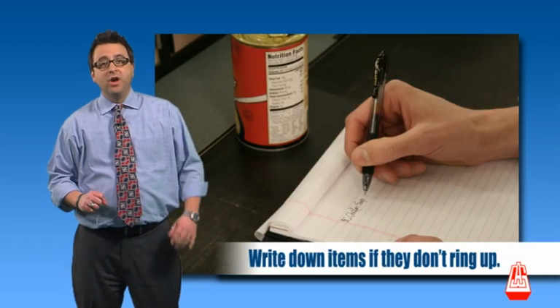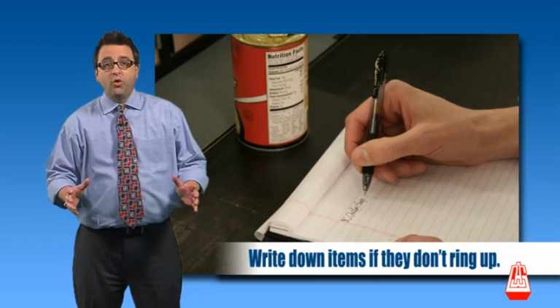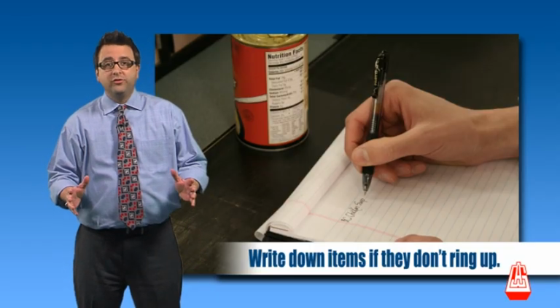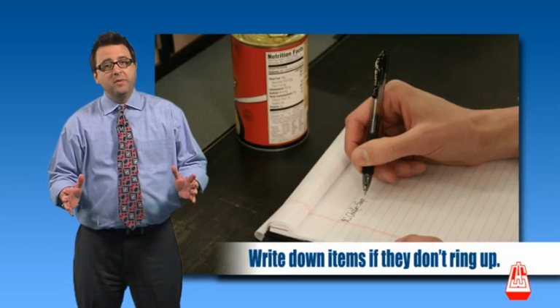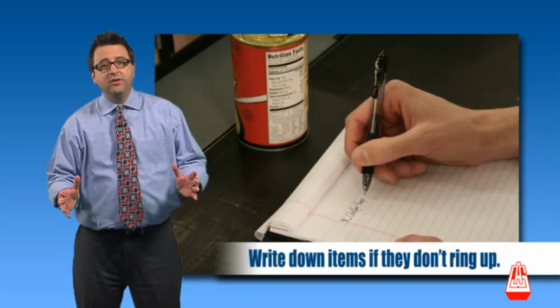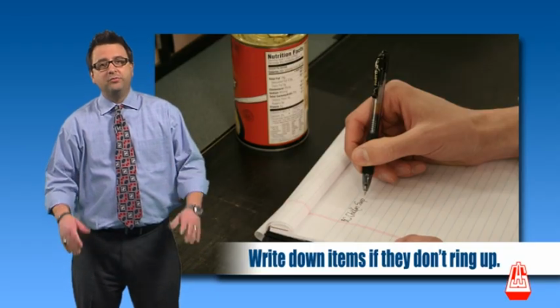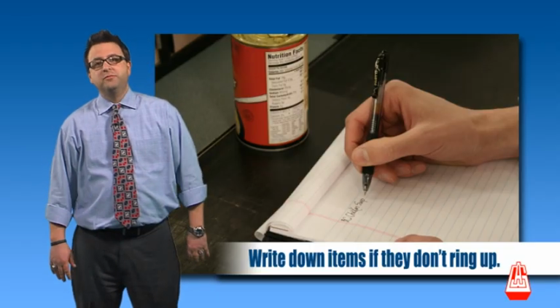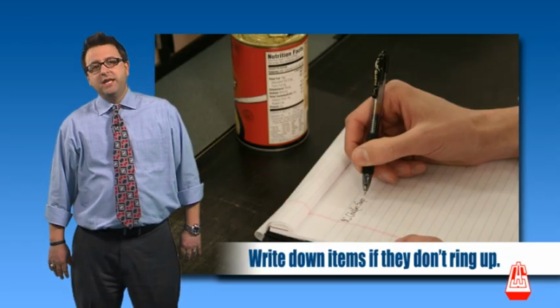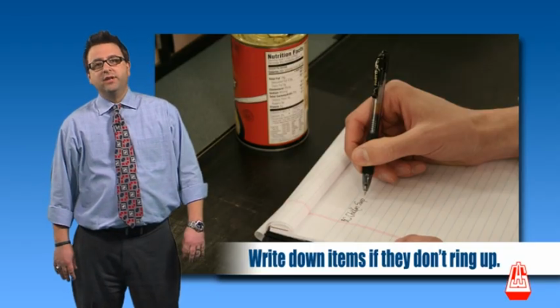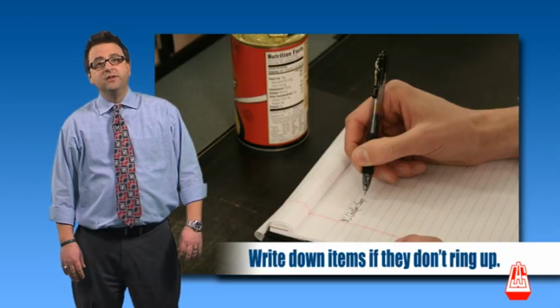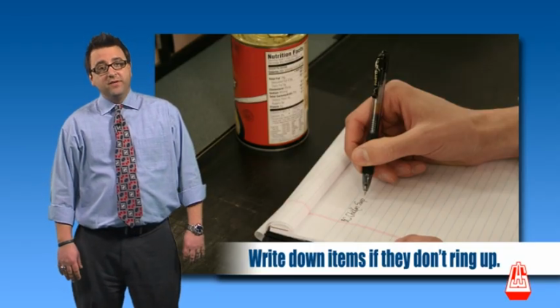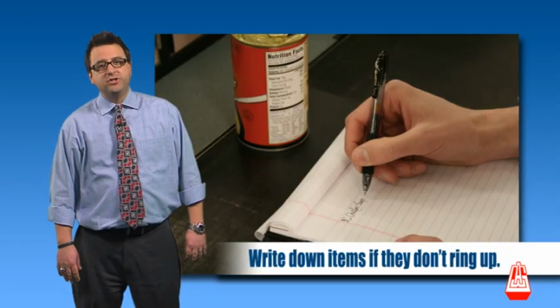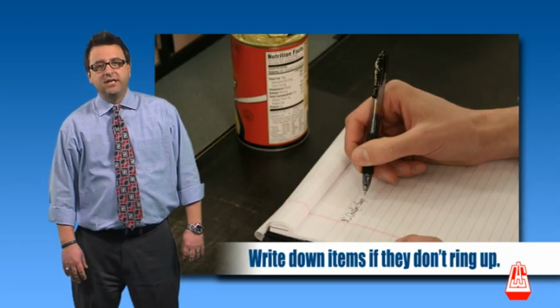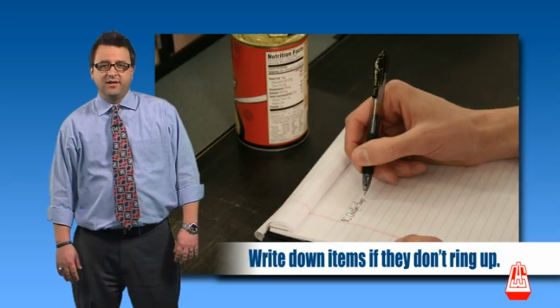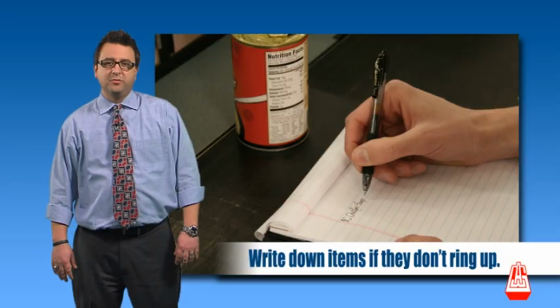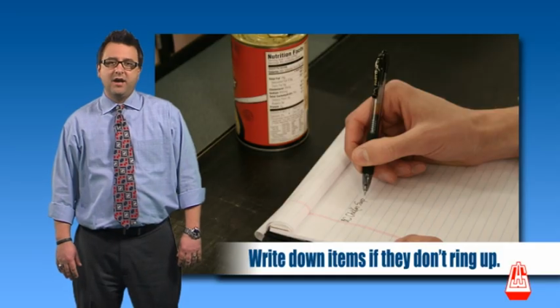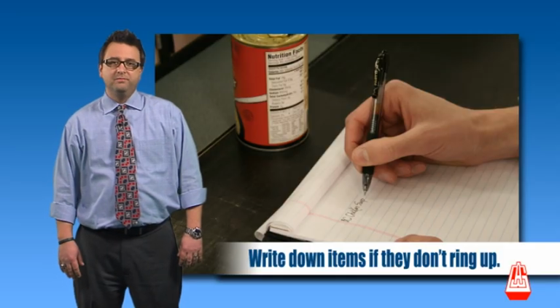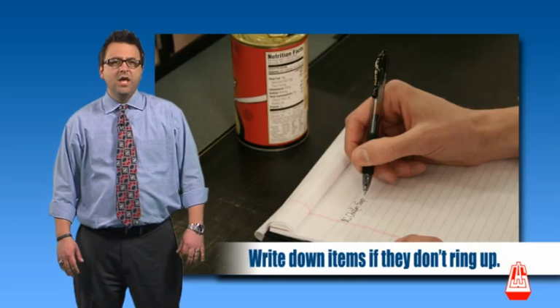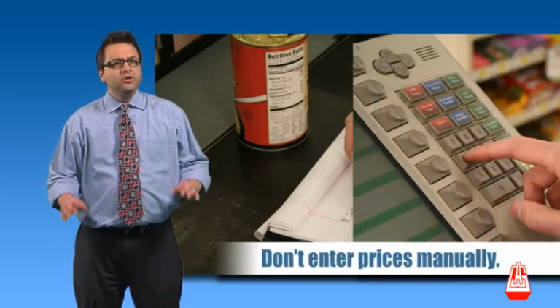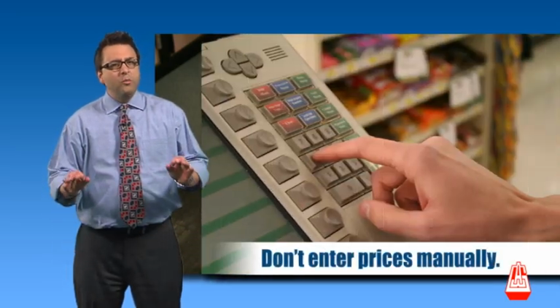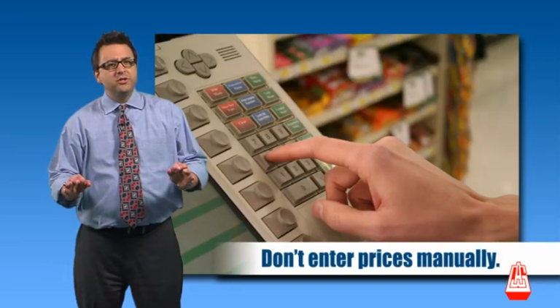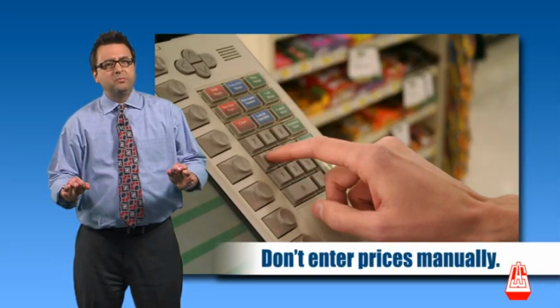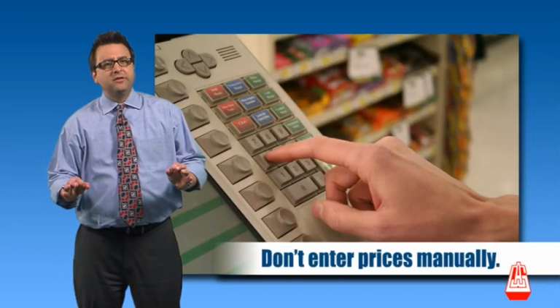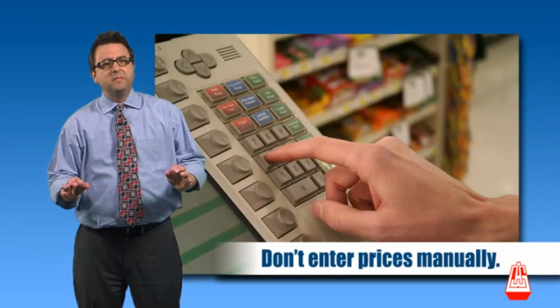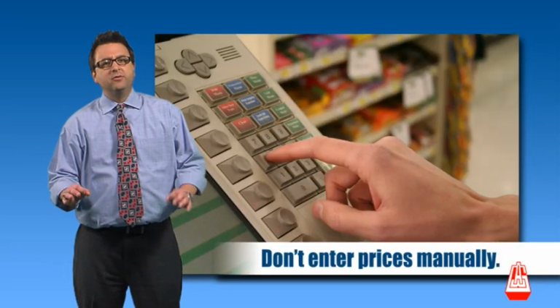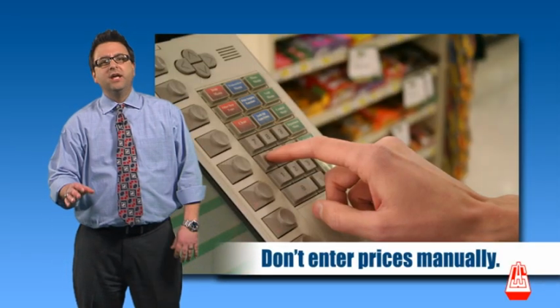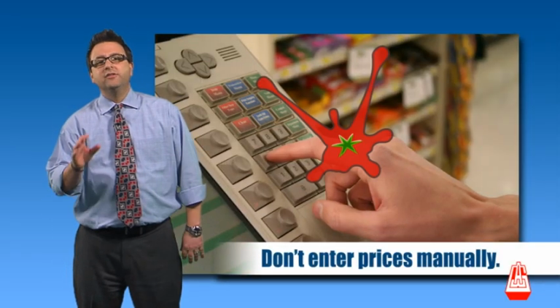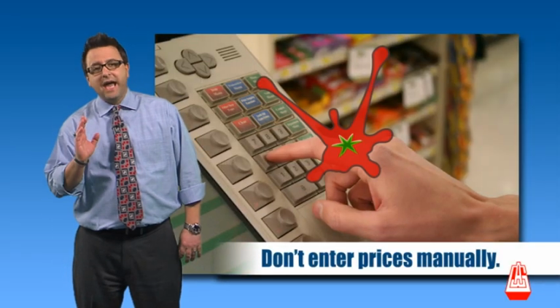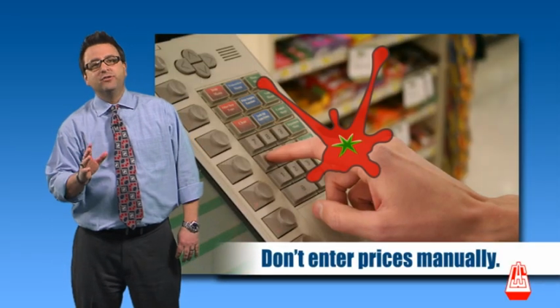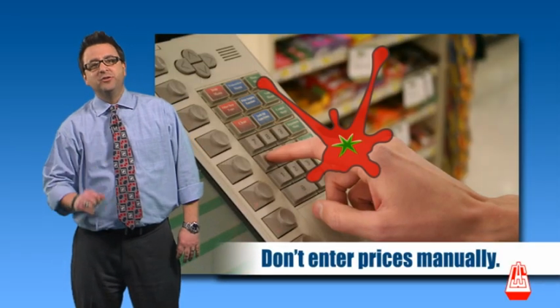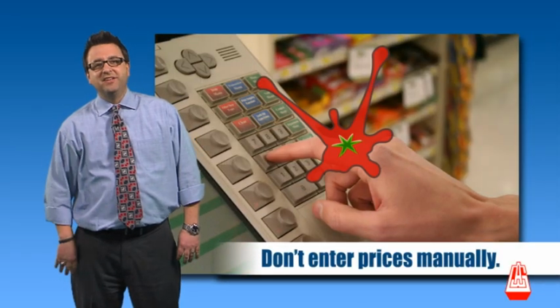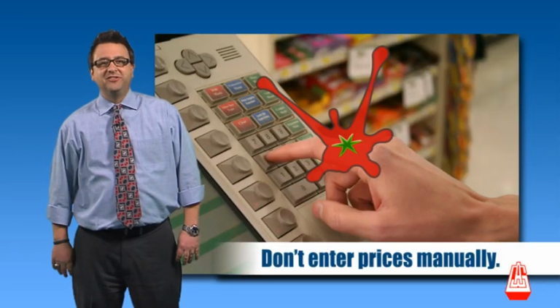Of course, you may enter the price manually to finish checking the customer out. Don't punch in prices manually unless it's absolutely necessary.